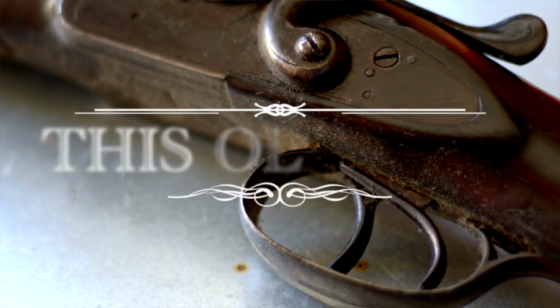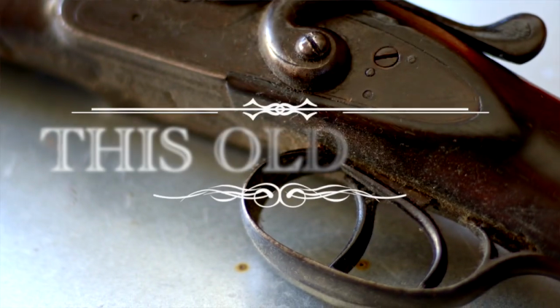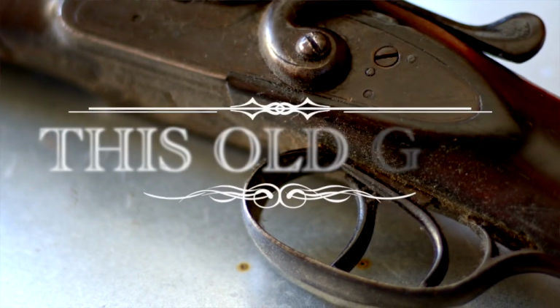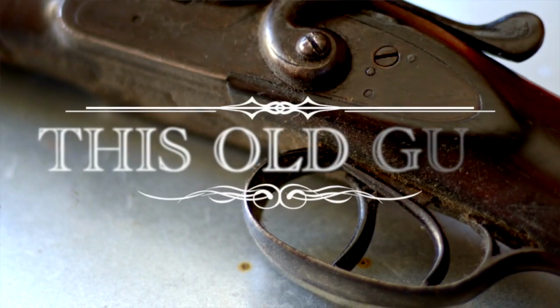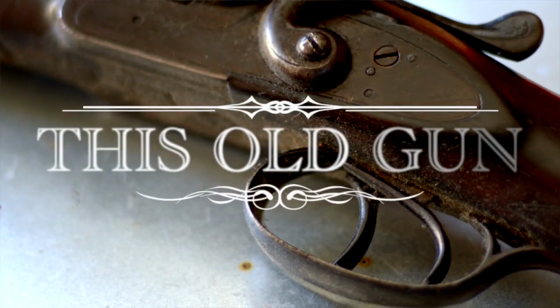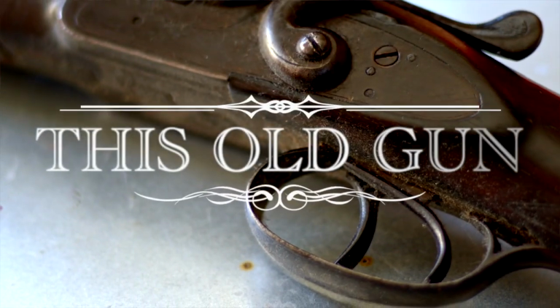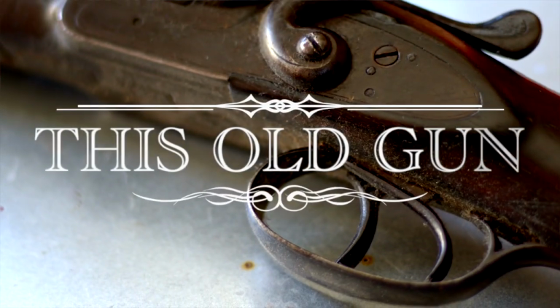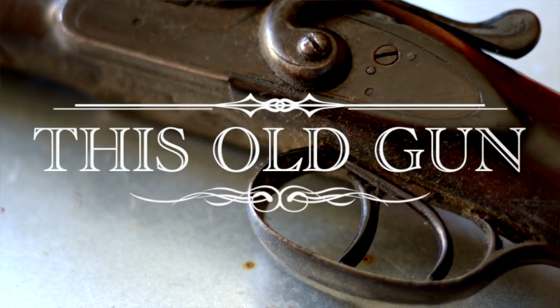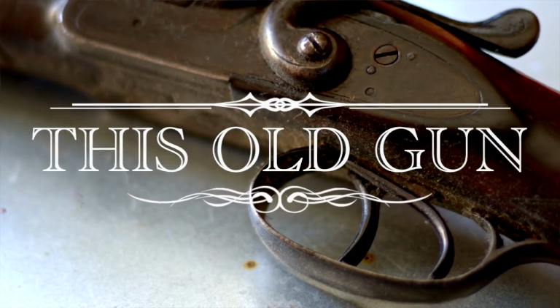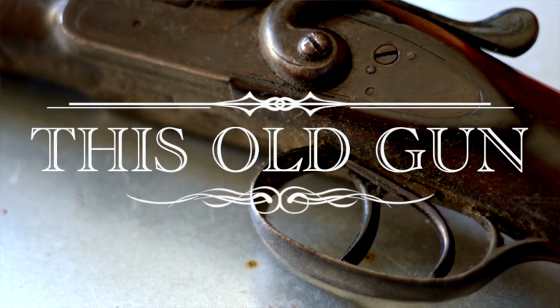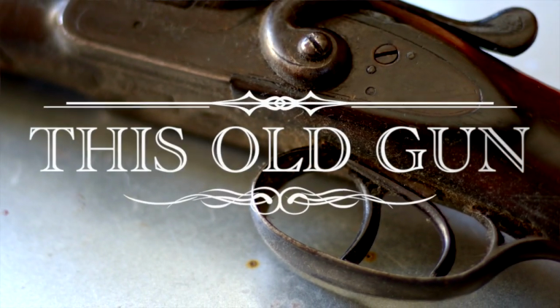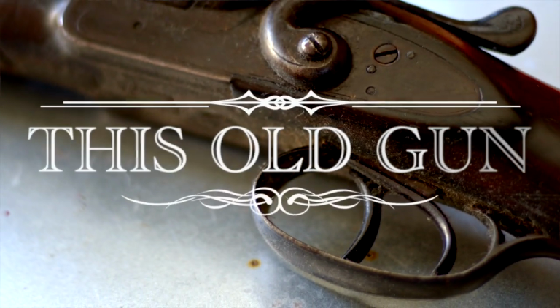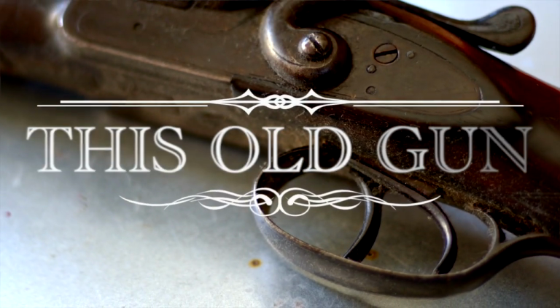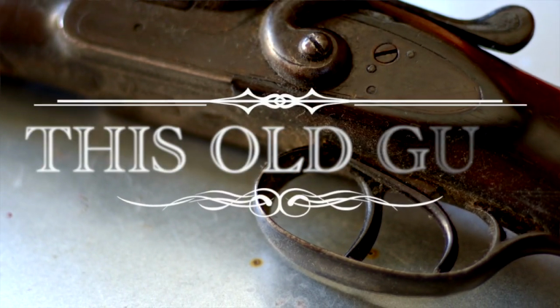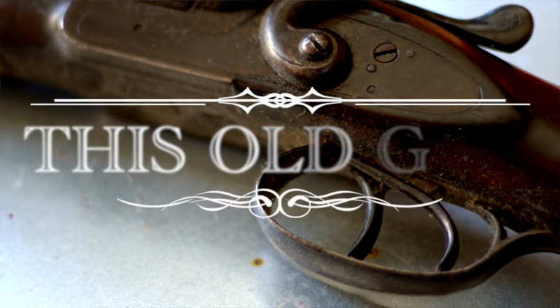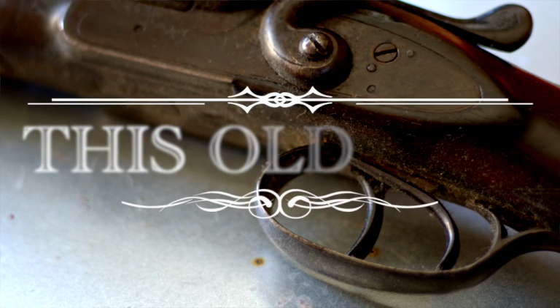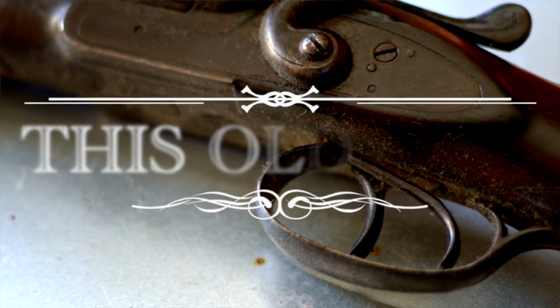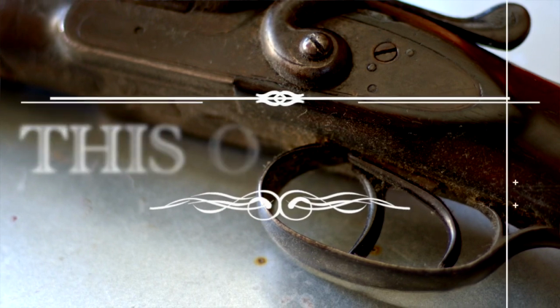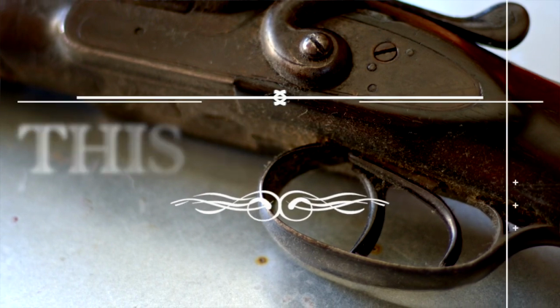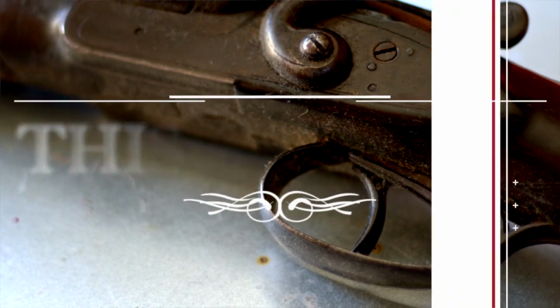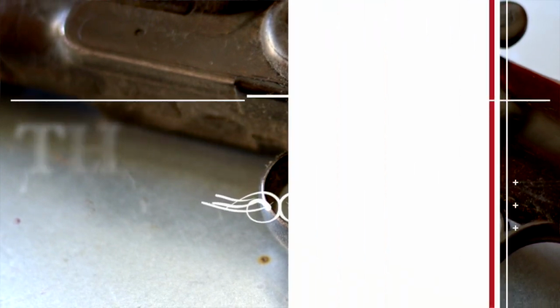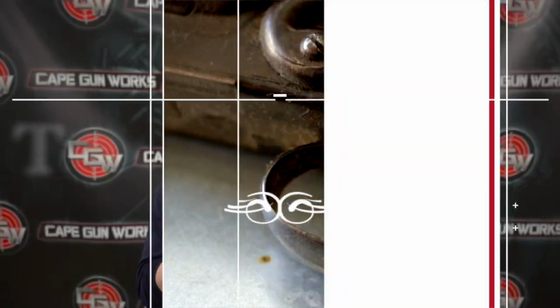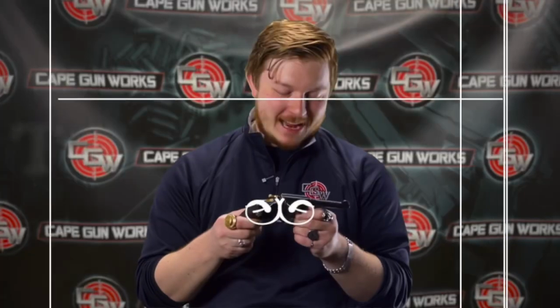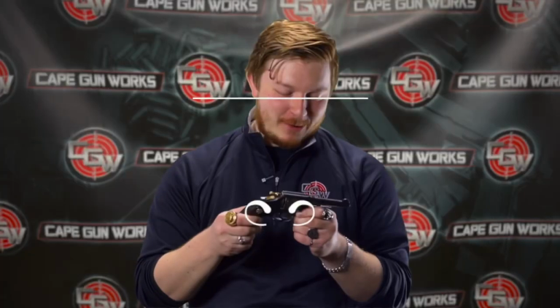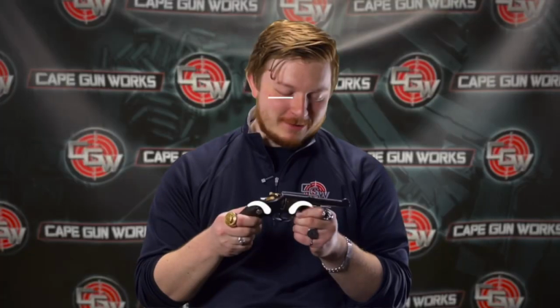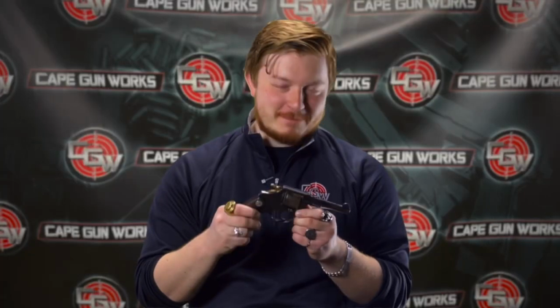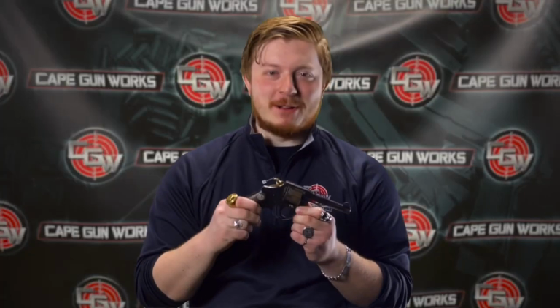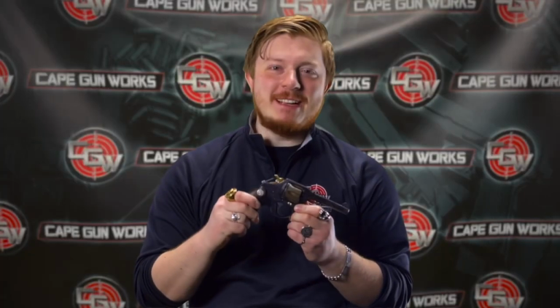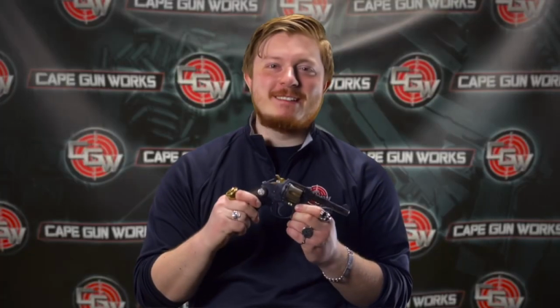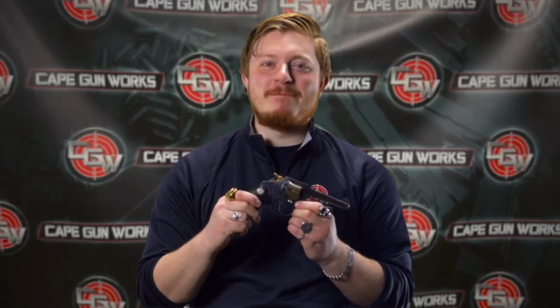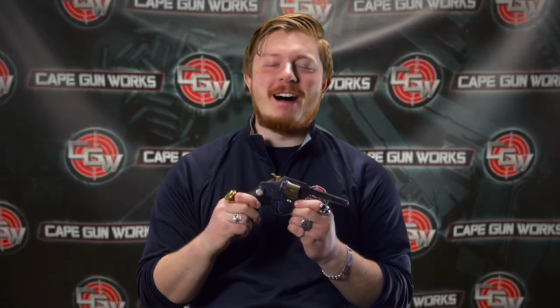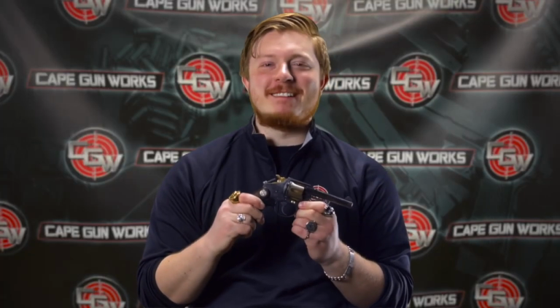Welcome to This Old Gun. I'm Russell from Cape Gunworks. Today we're going to be looking at a Colt Police Positive.